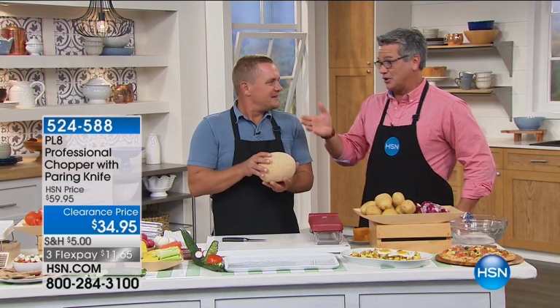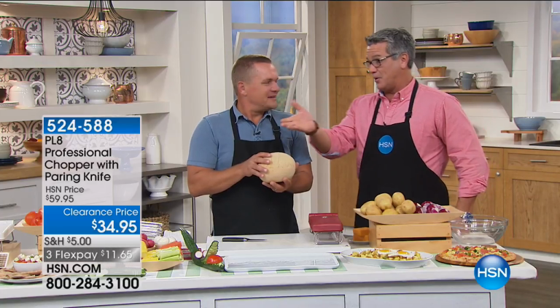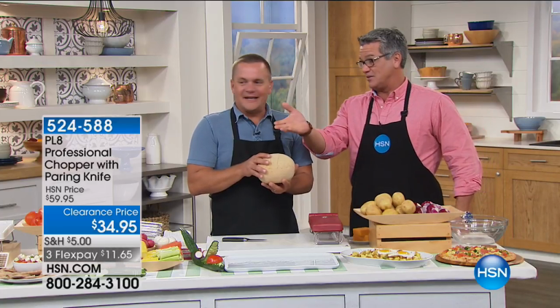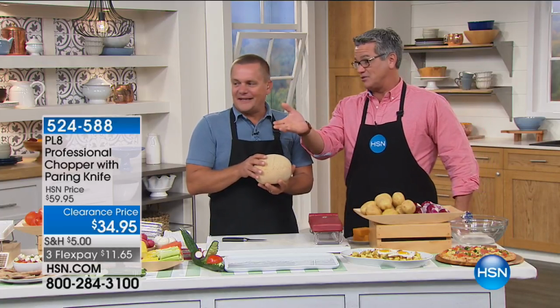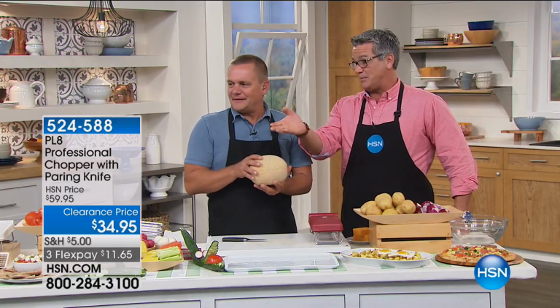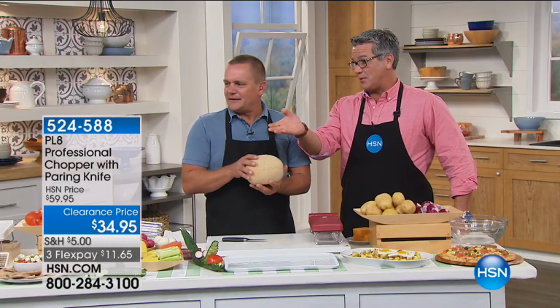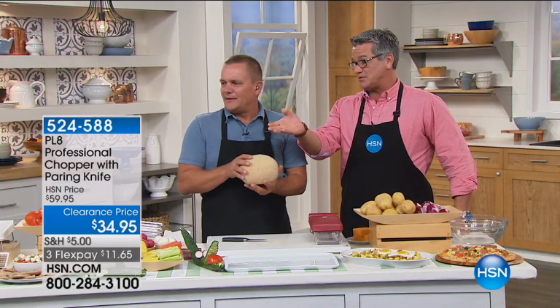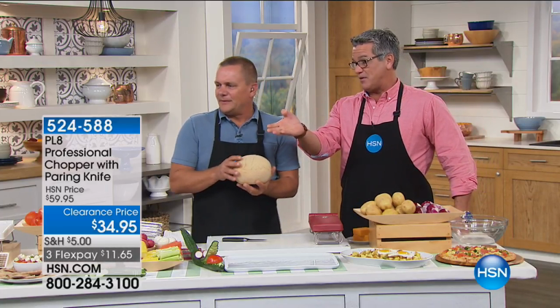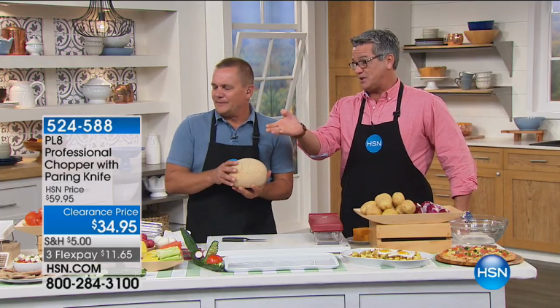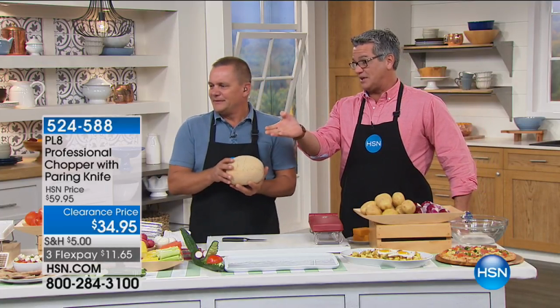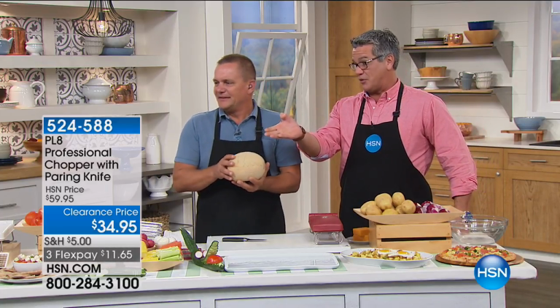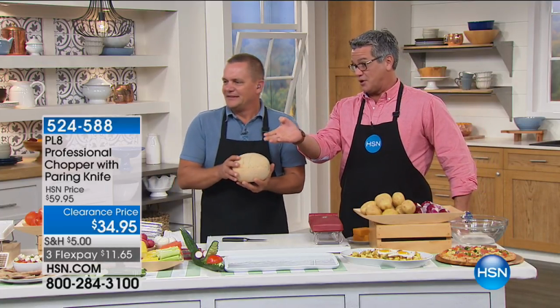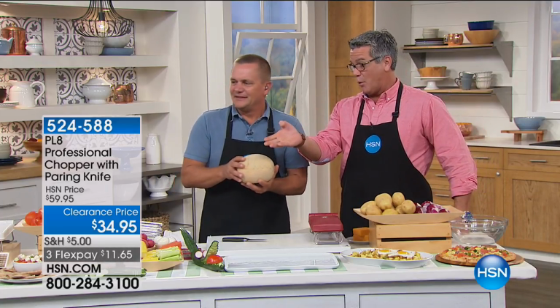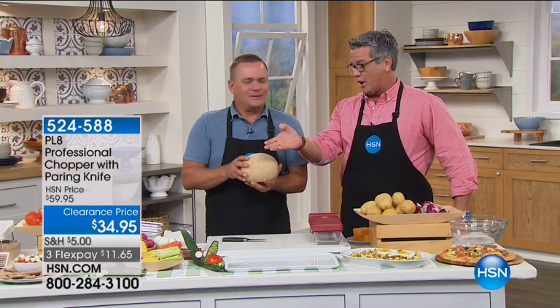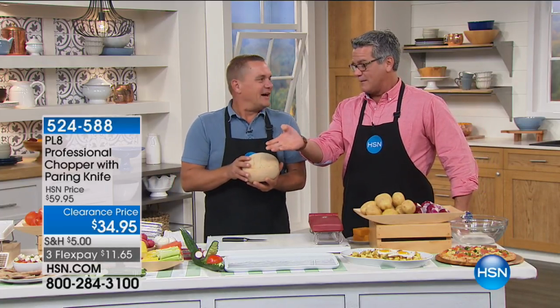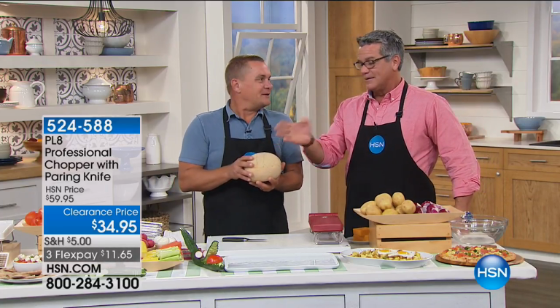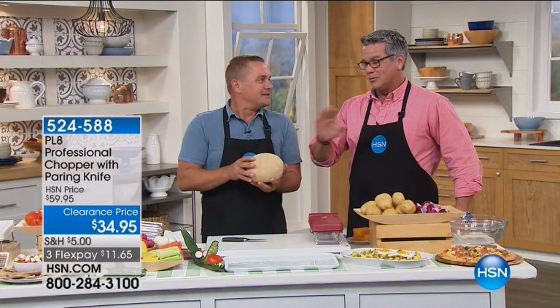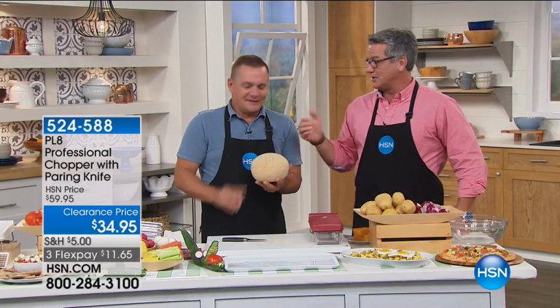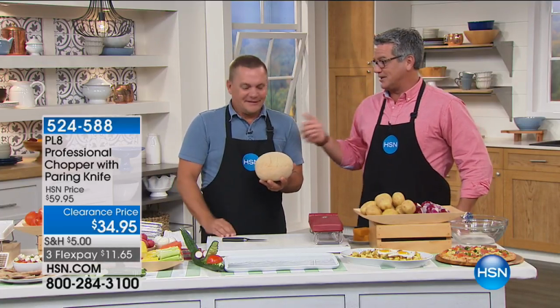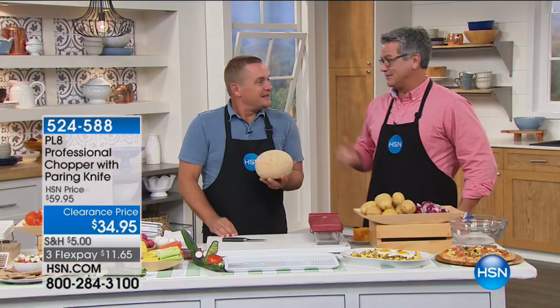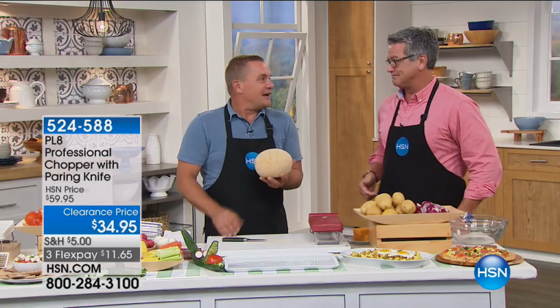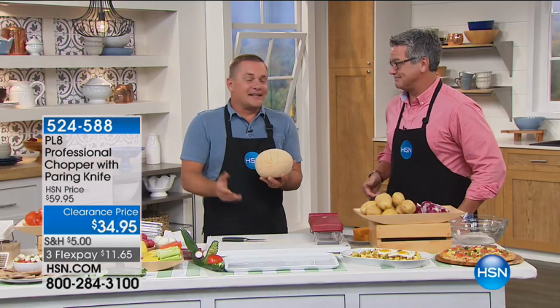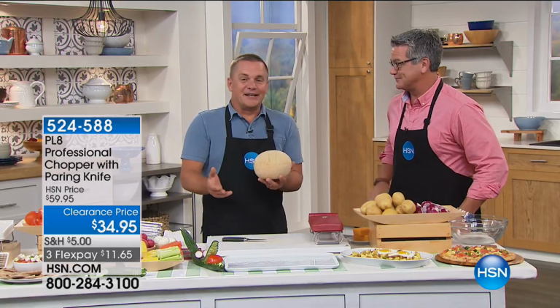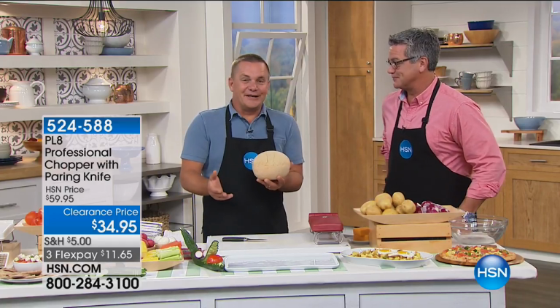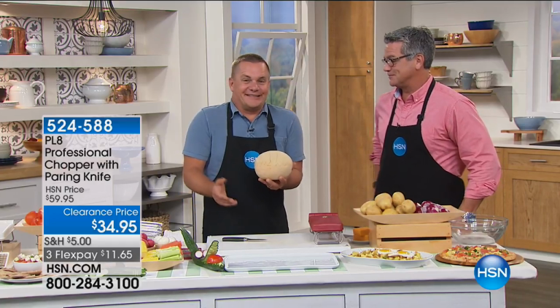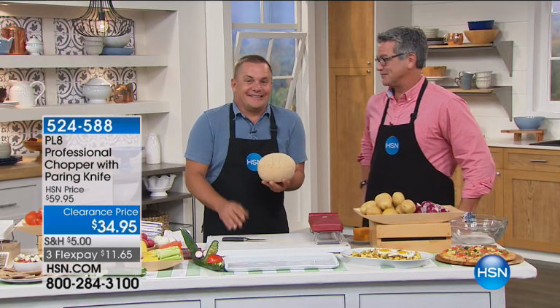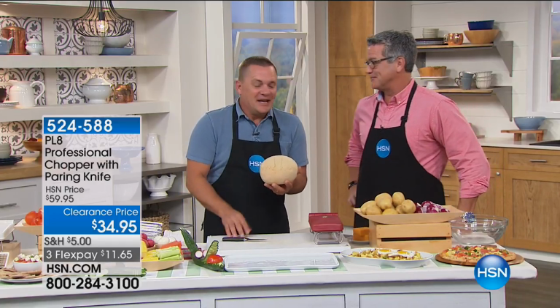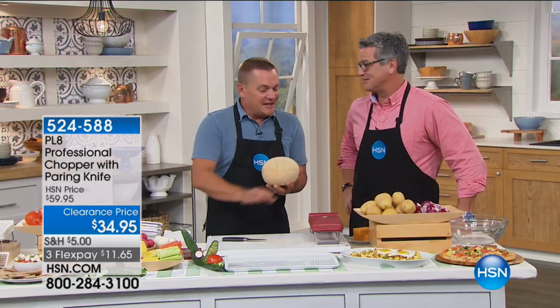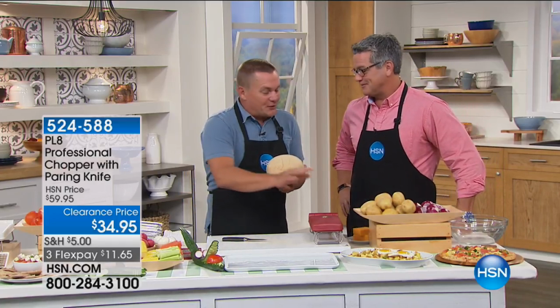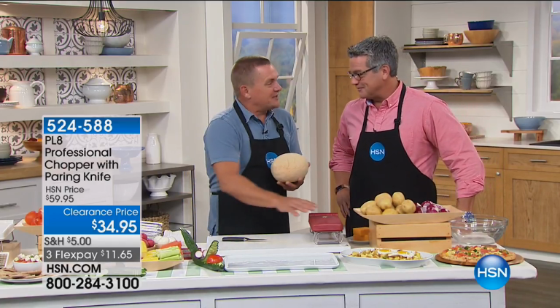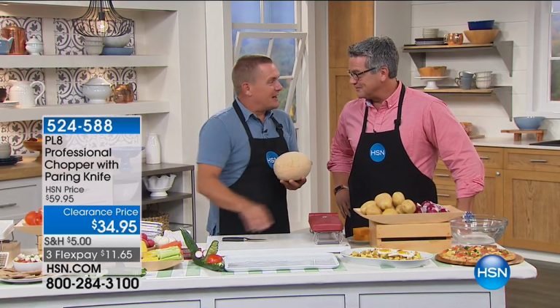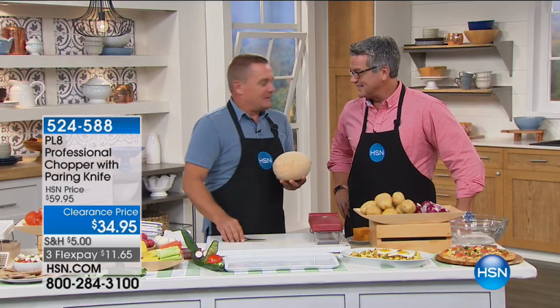Look at the price — they dropped it from $59 to $34. What a good deal. It's a great chopper.